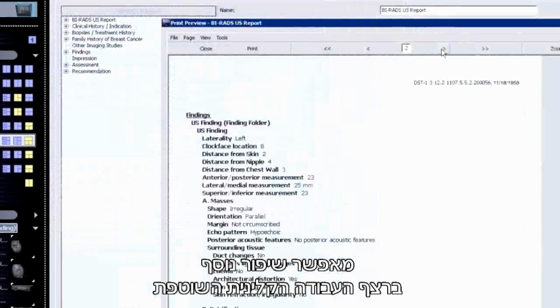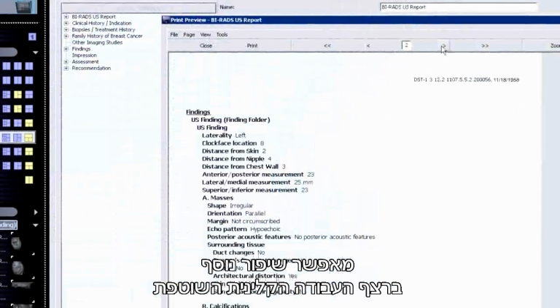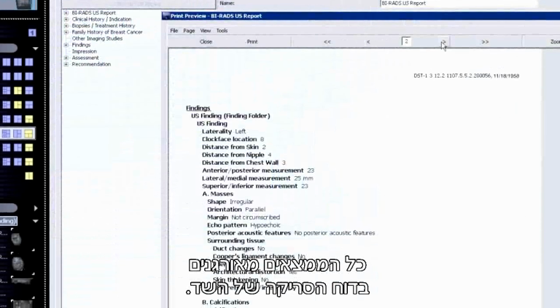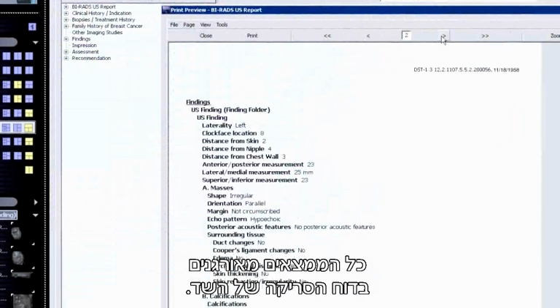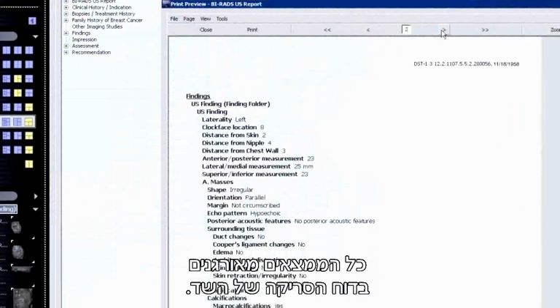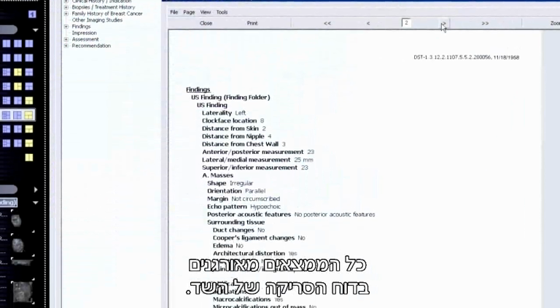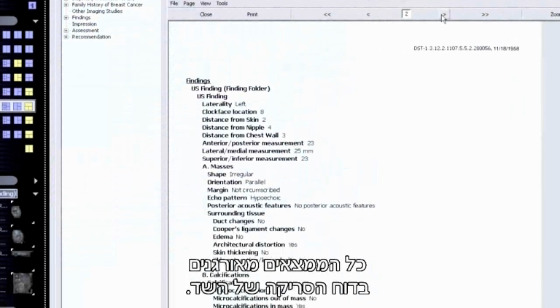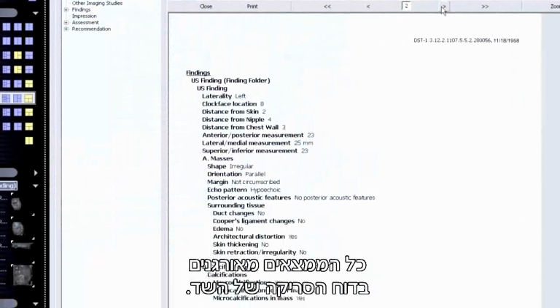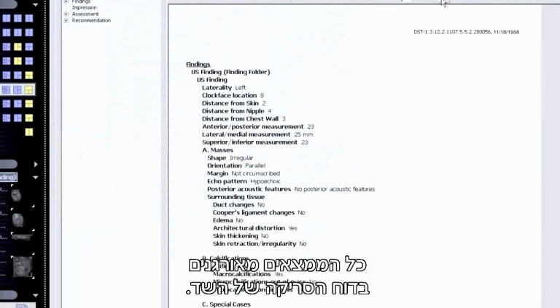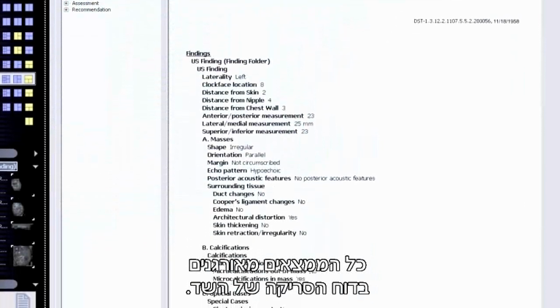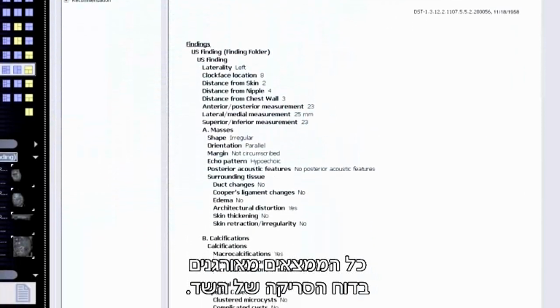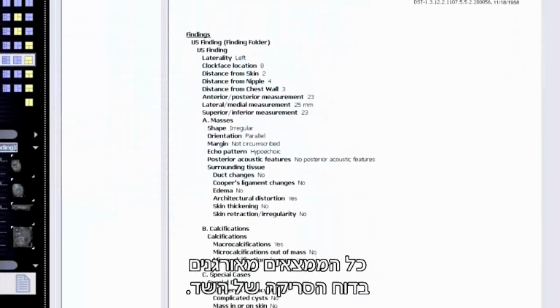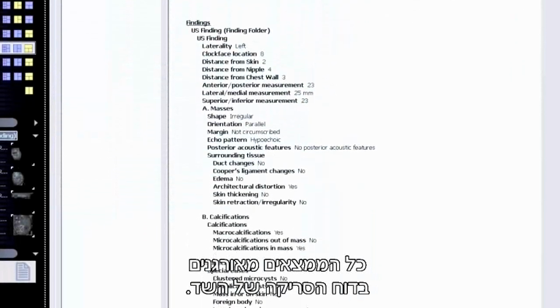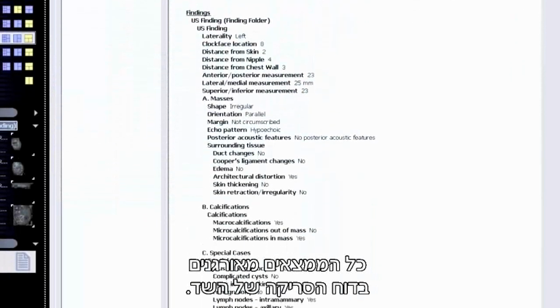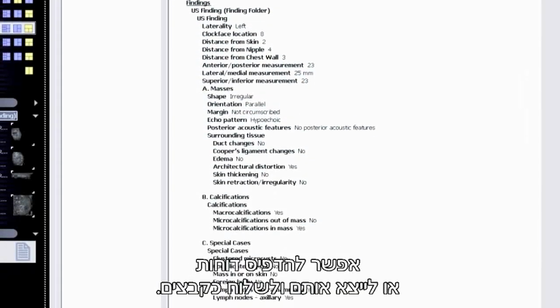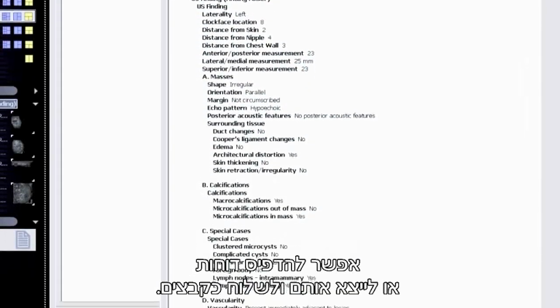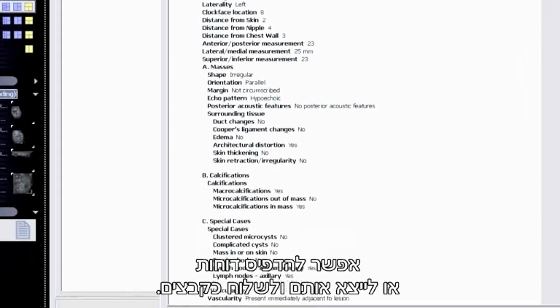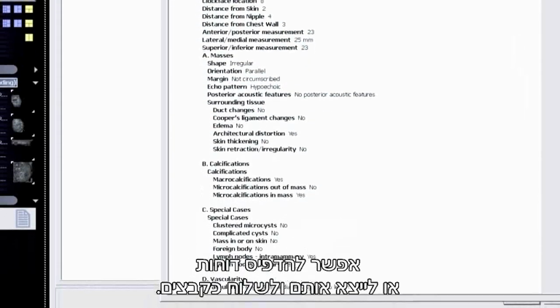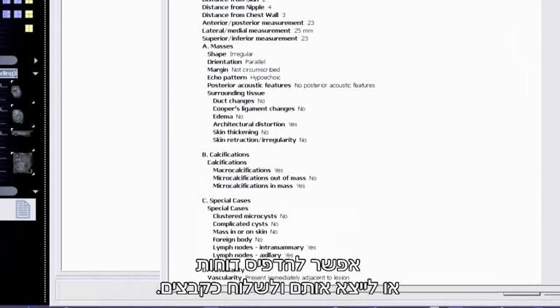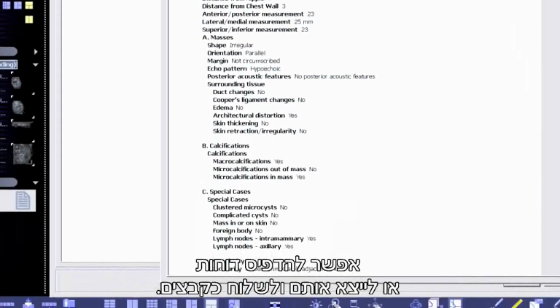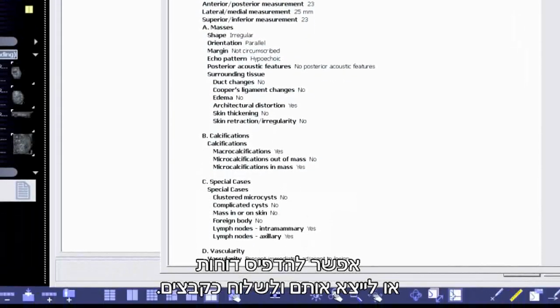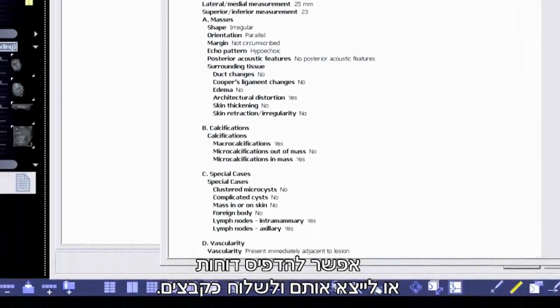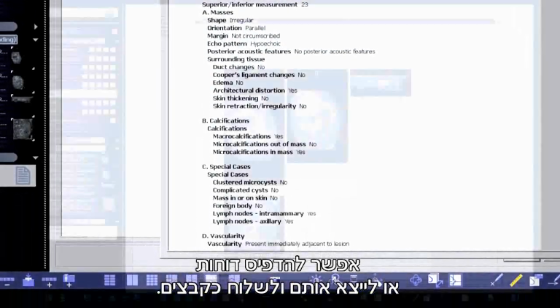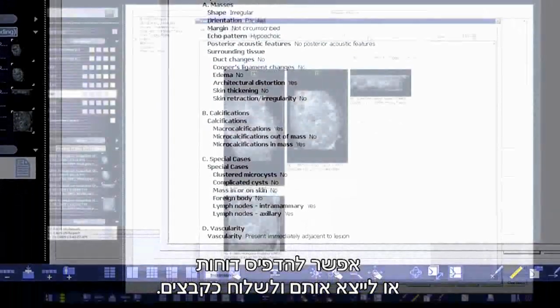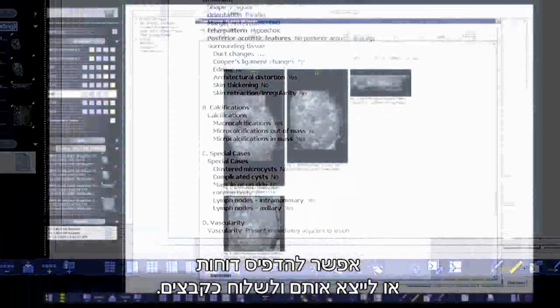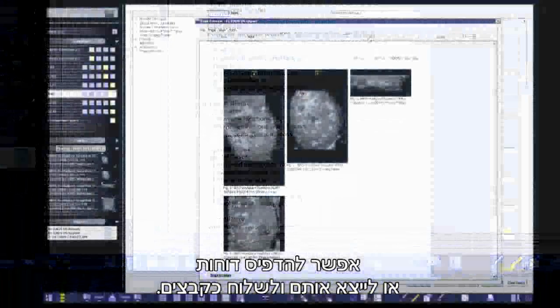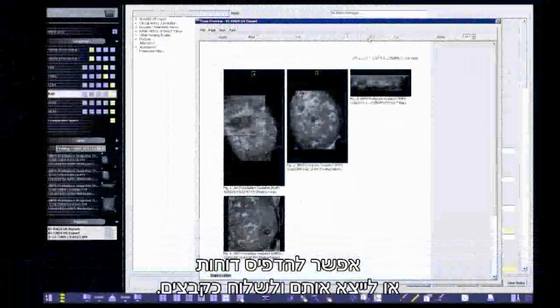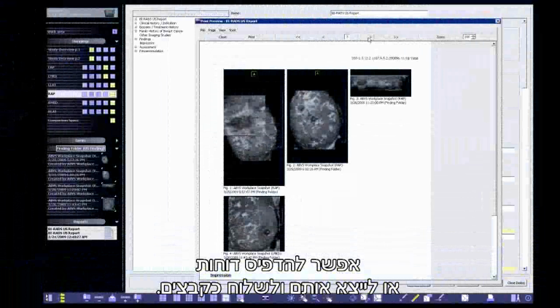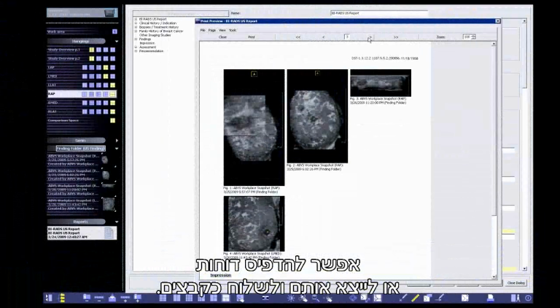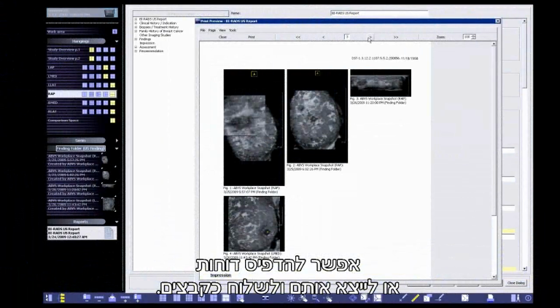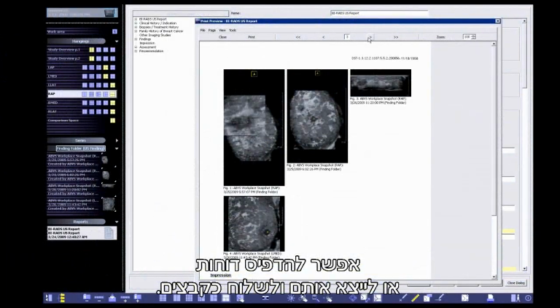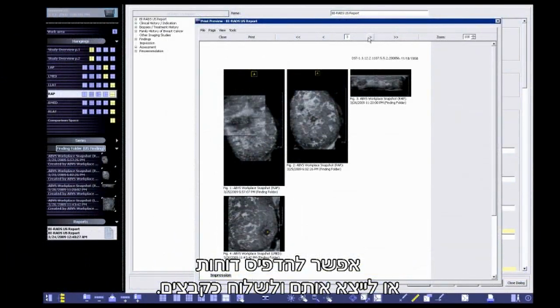All findings are organized in the BIRADS report. Reports and entire studies can be printed or exported and sent to PACS.